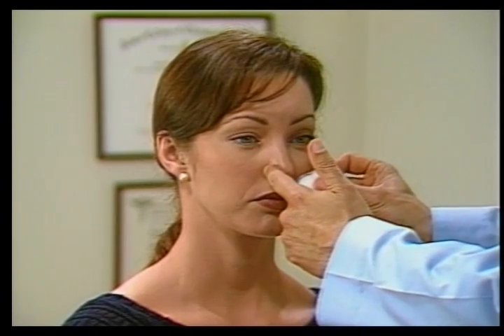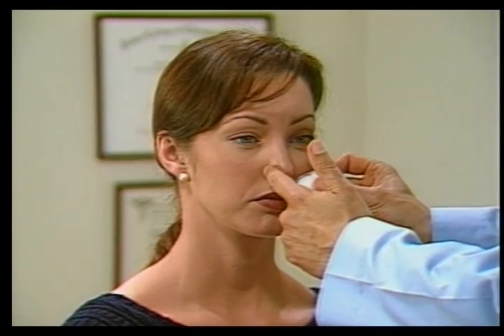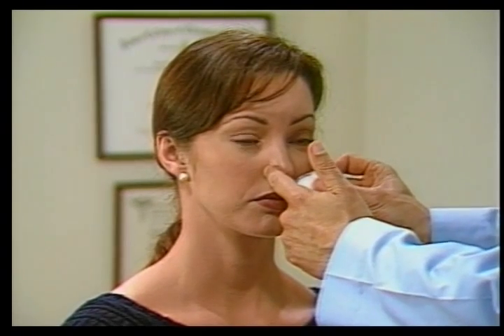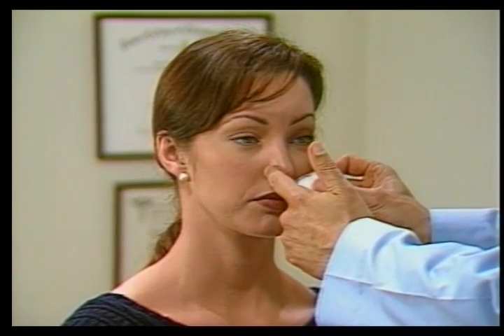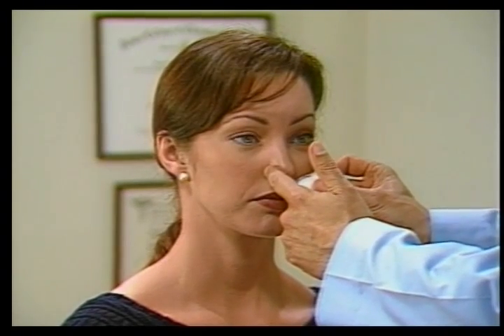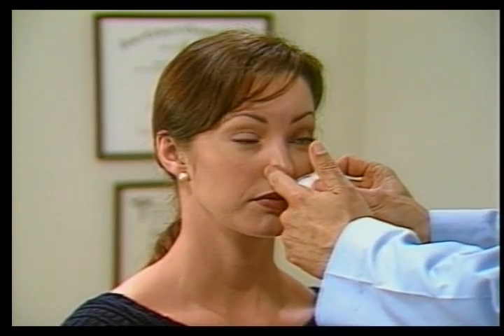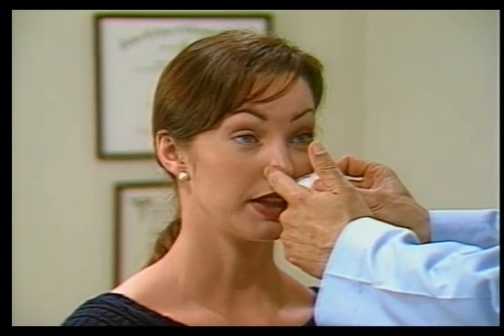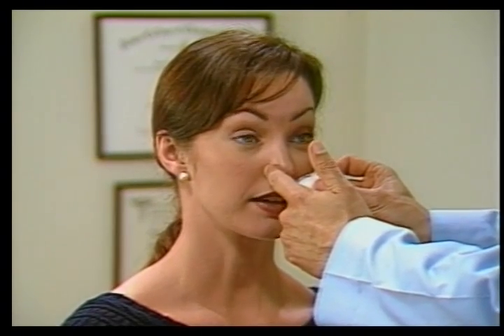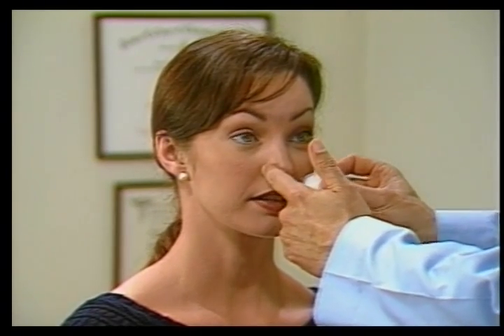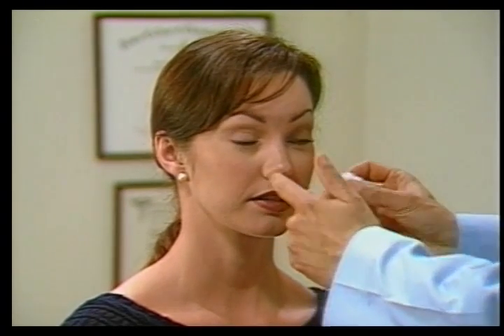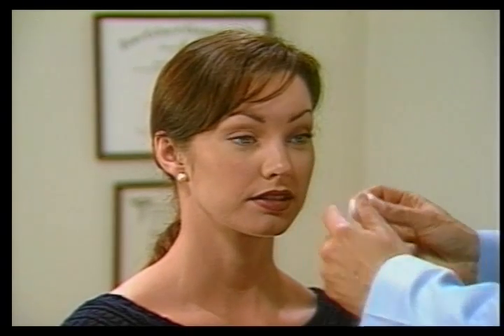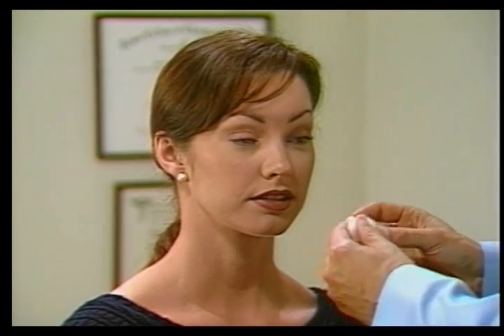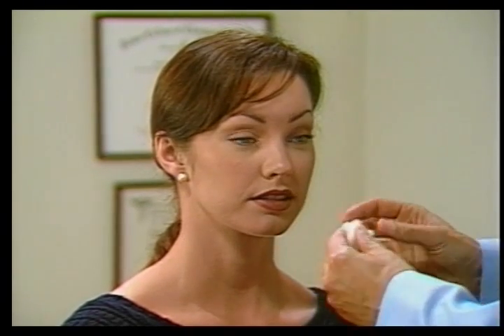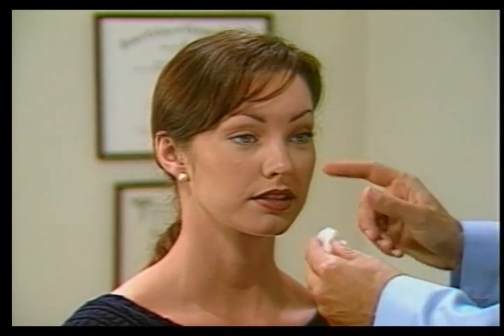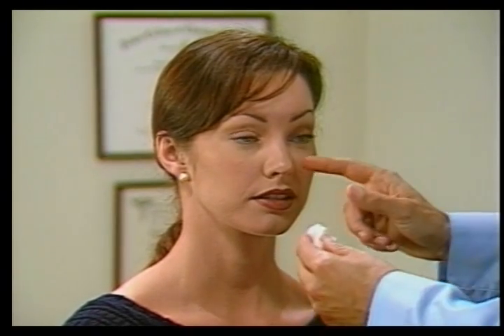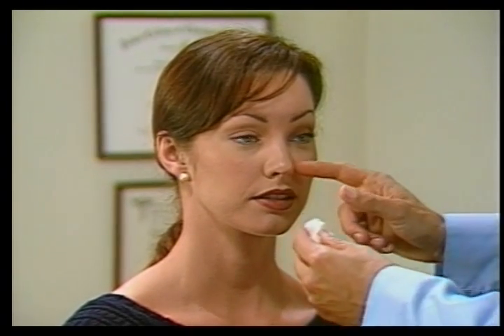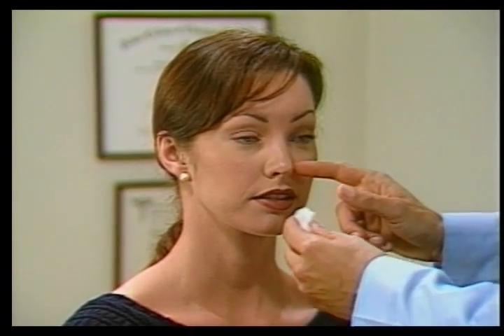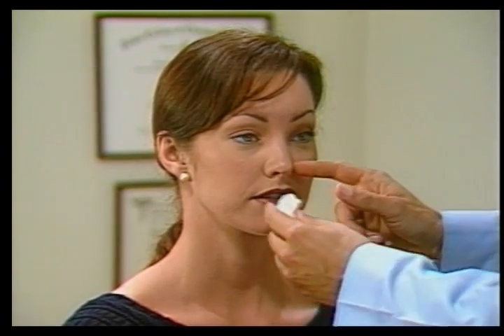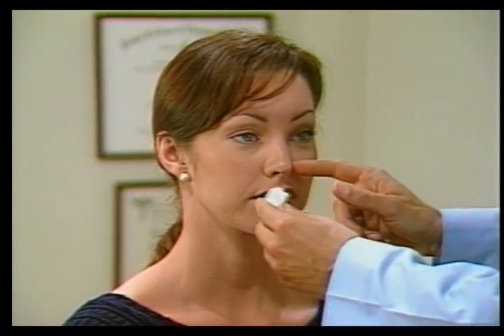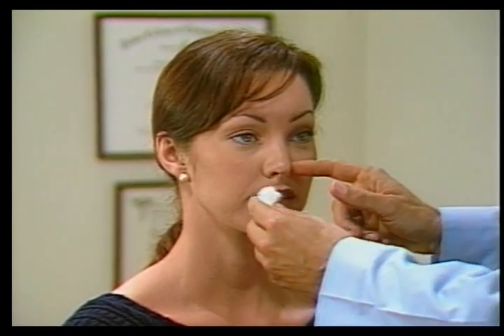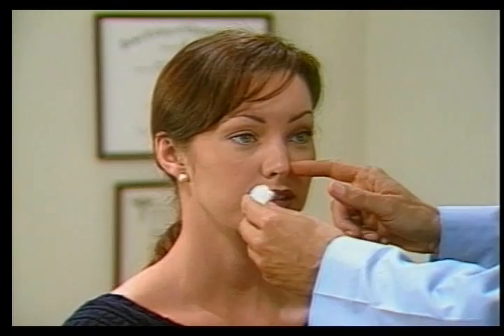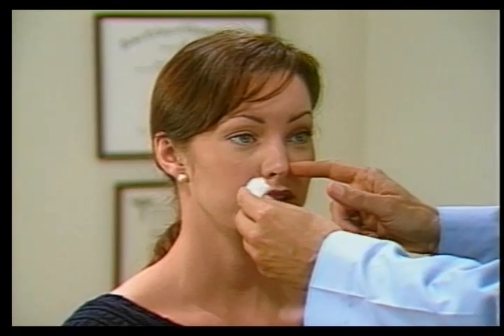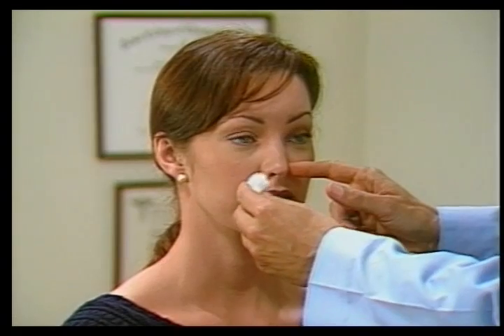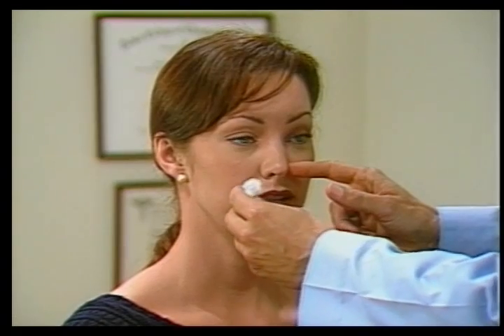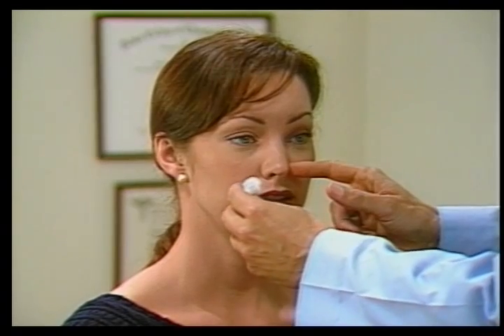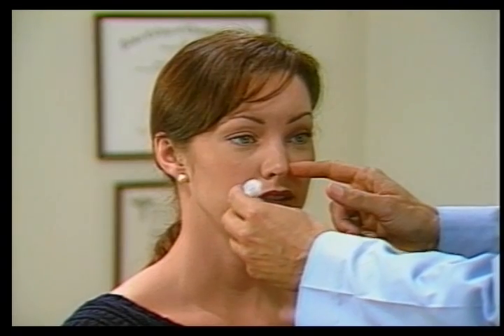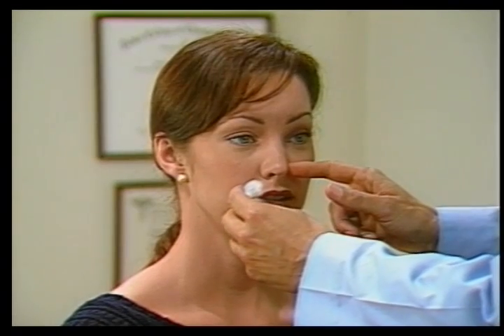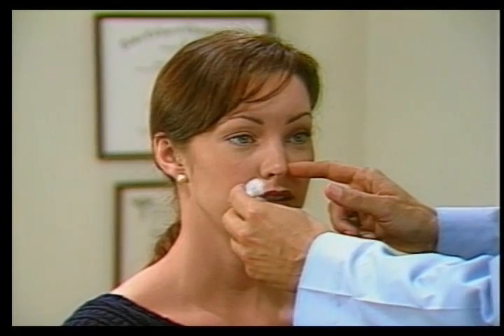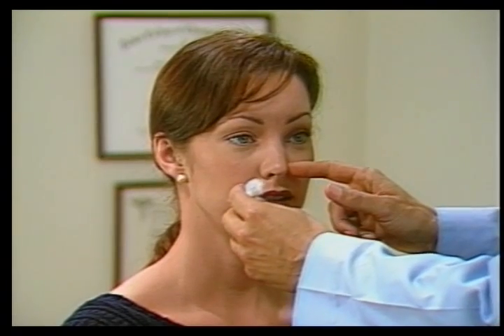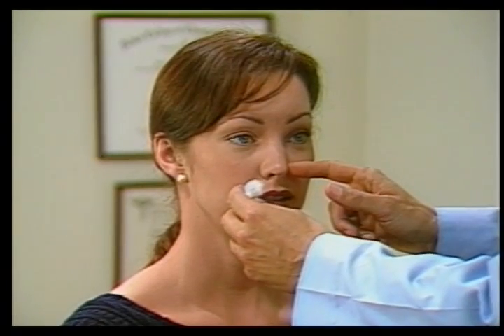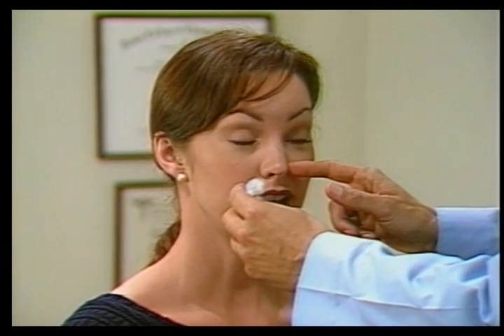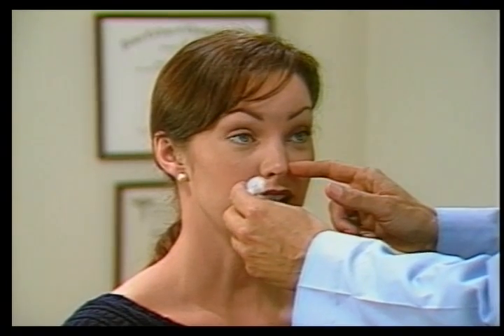Do you smell that? Yes. And now occlude the other nostril. Do you smell that? Yes.